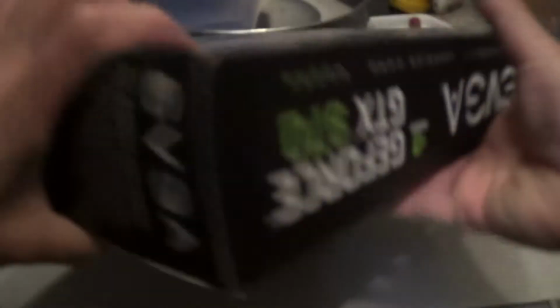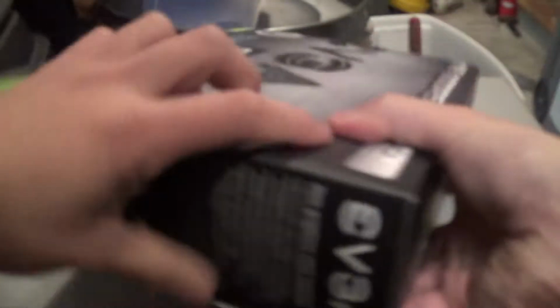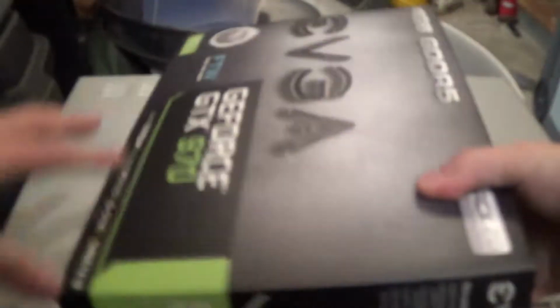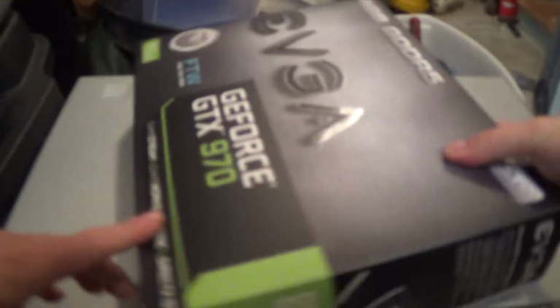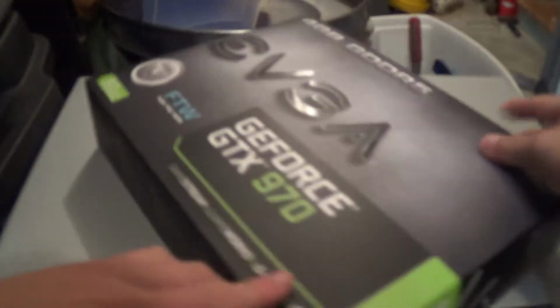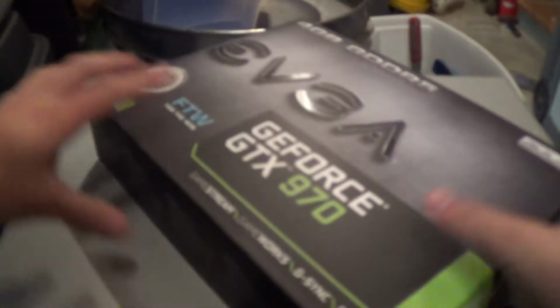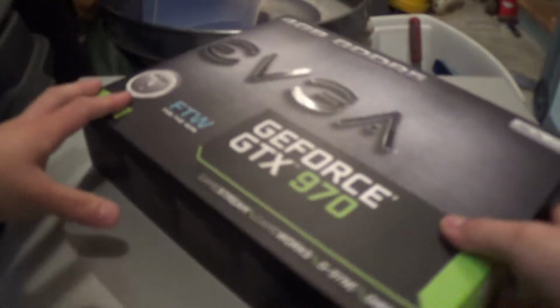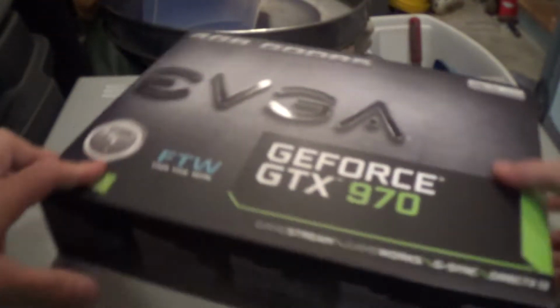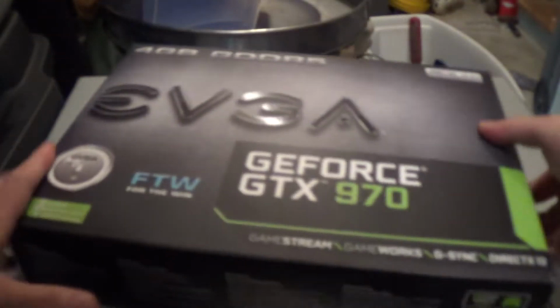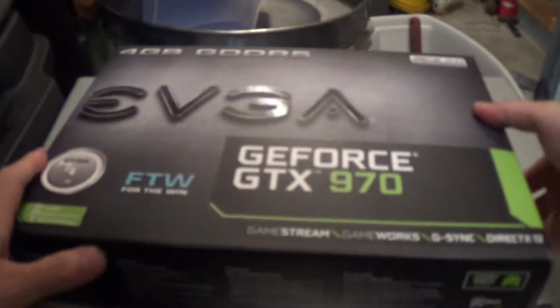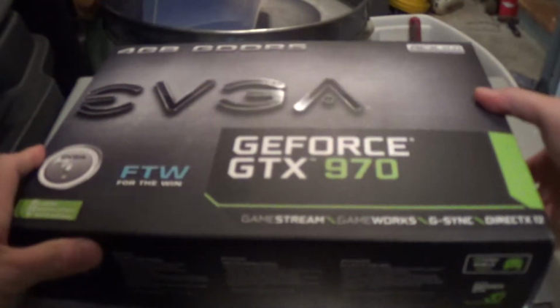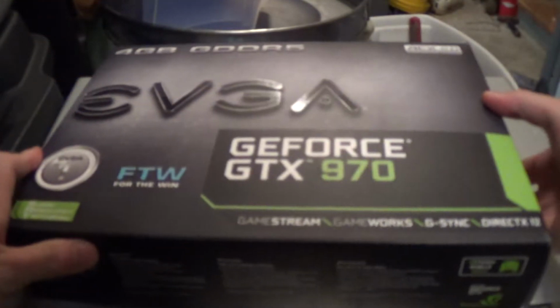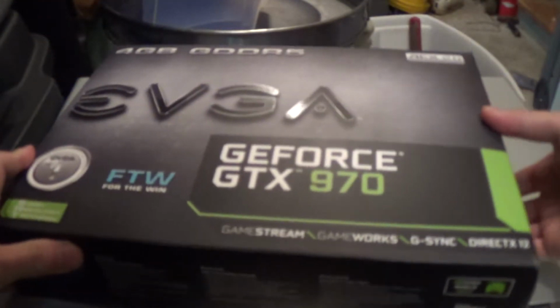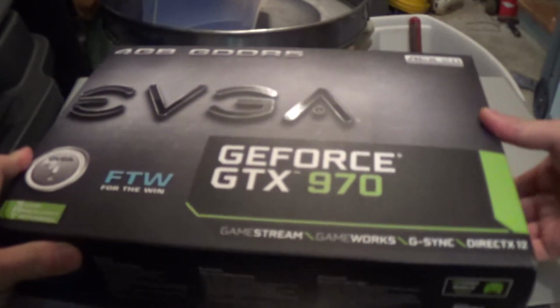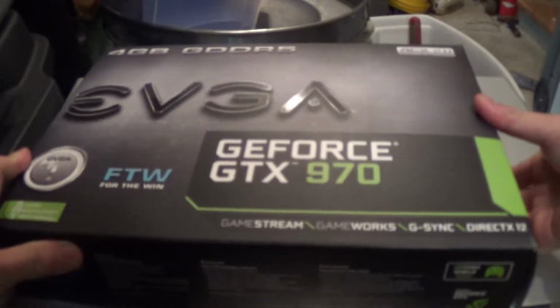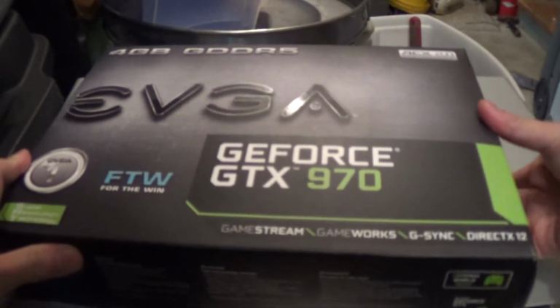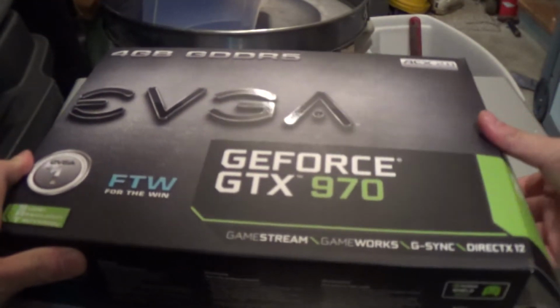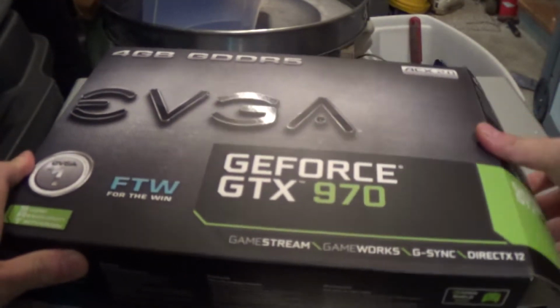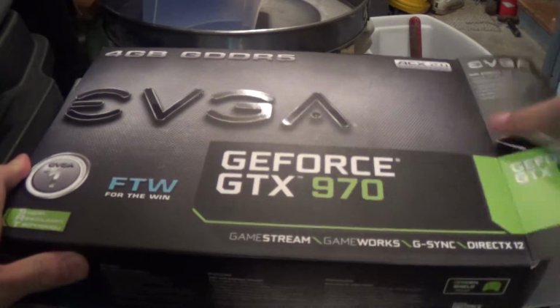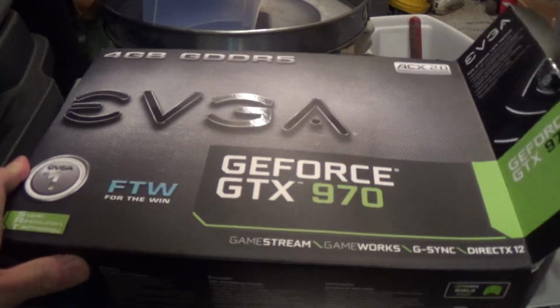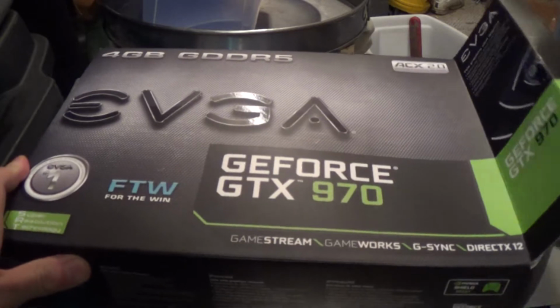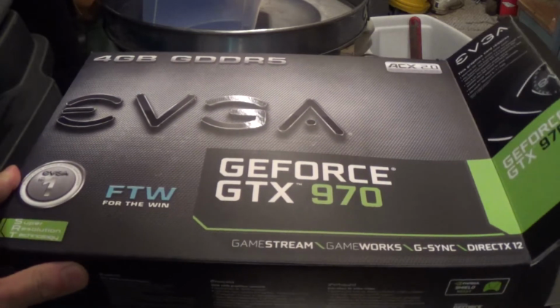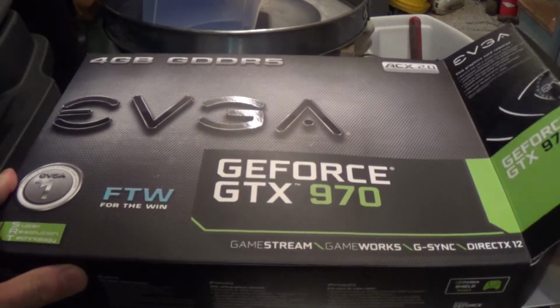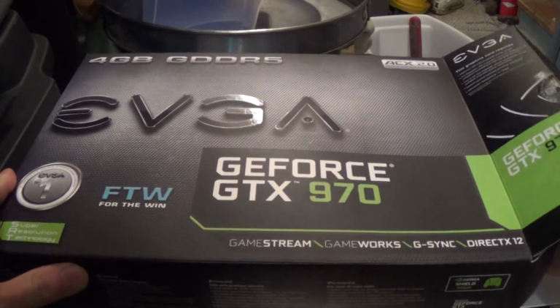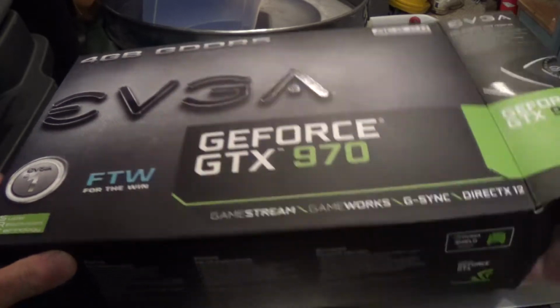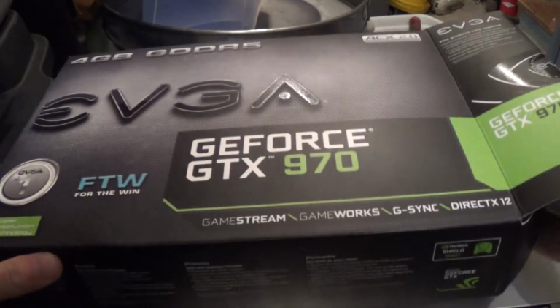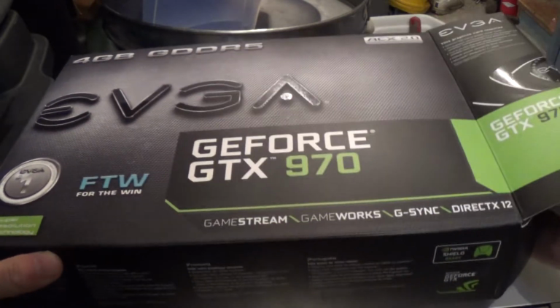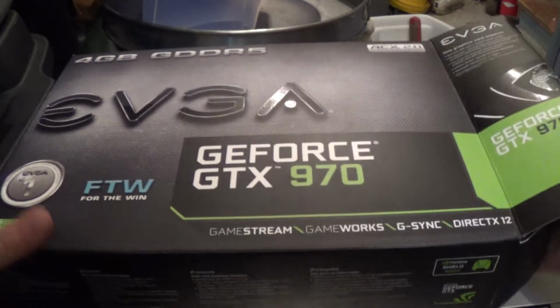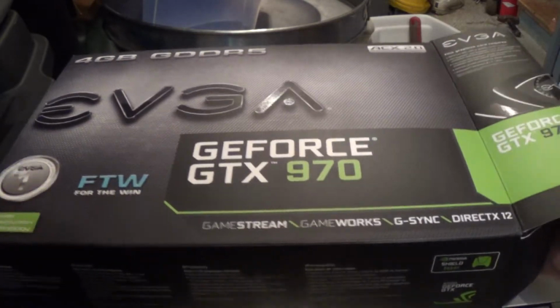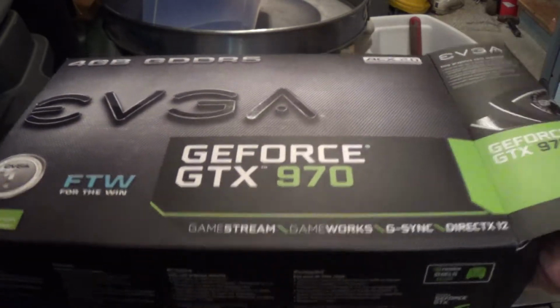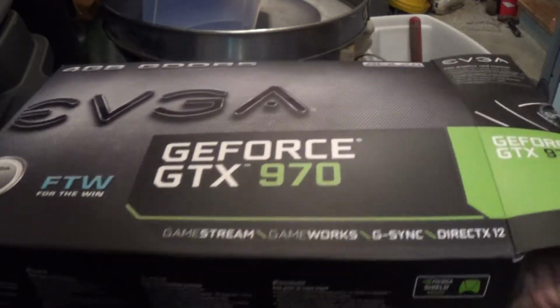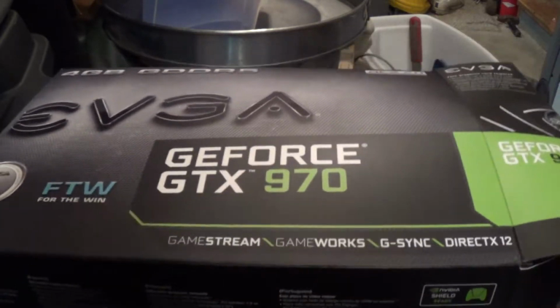Without further ado, let's go ahead and do the unboxing. This card is DirectX 12 ready.